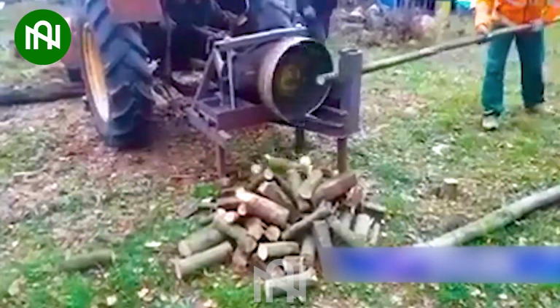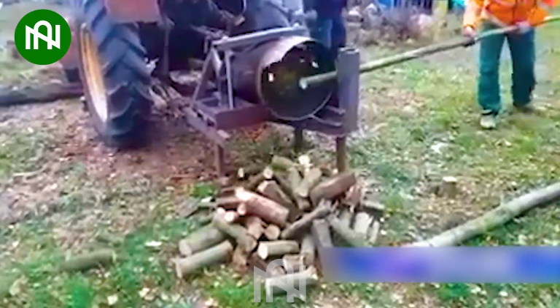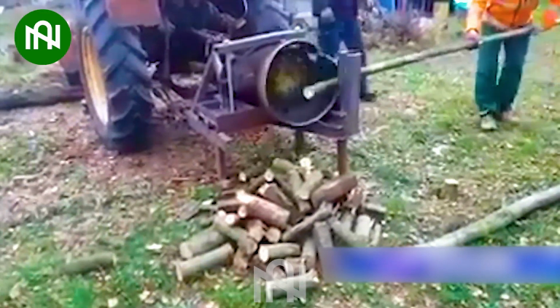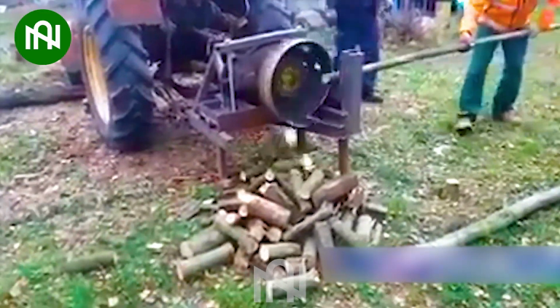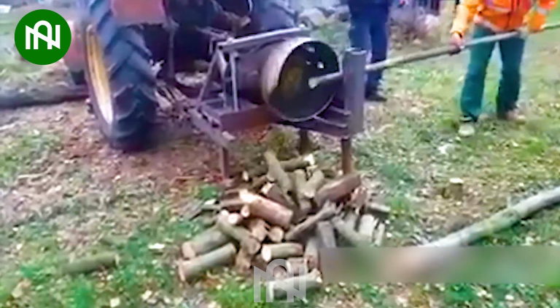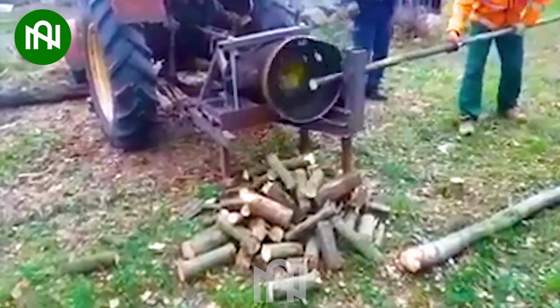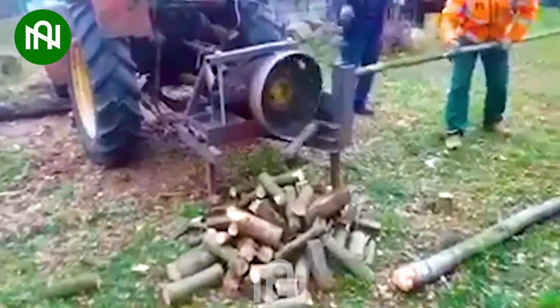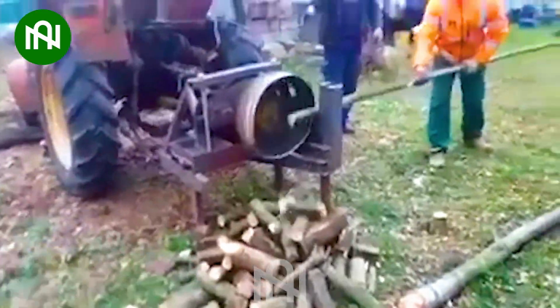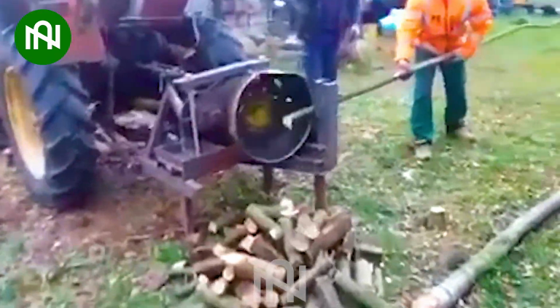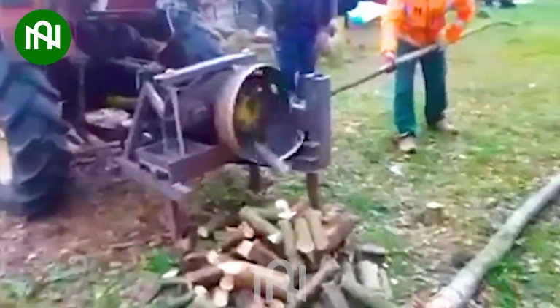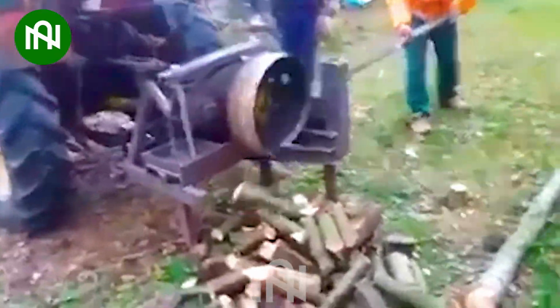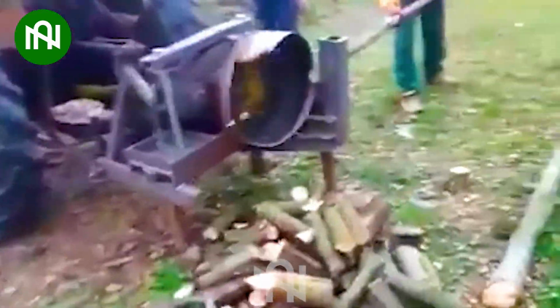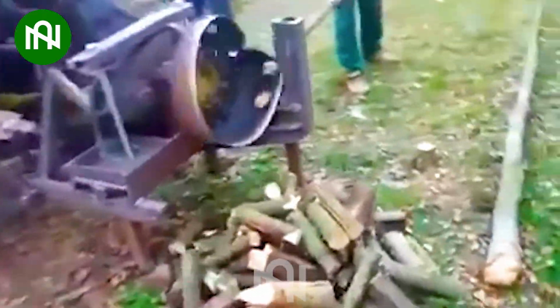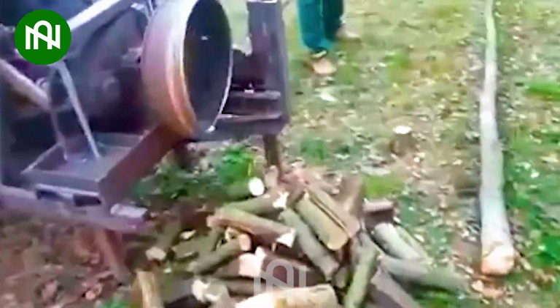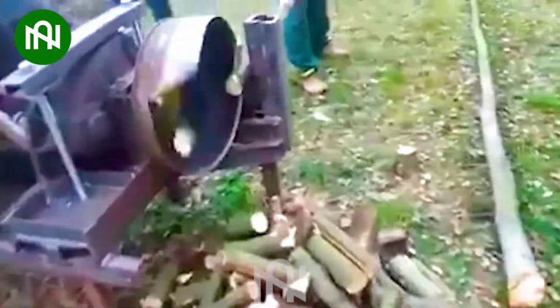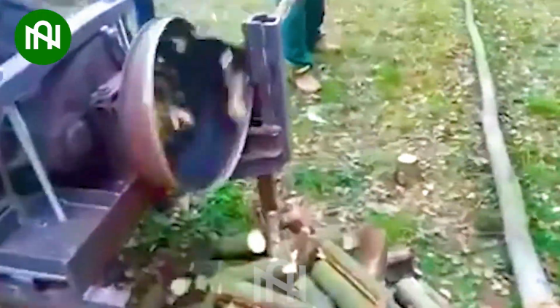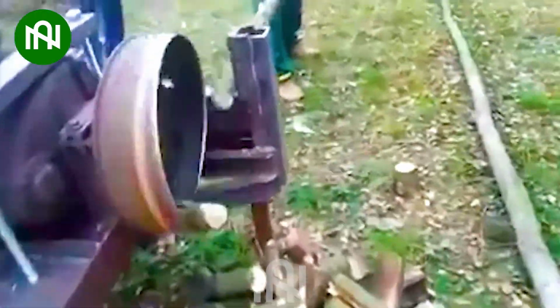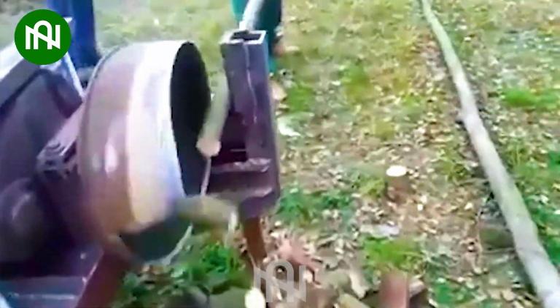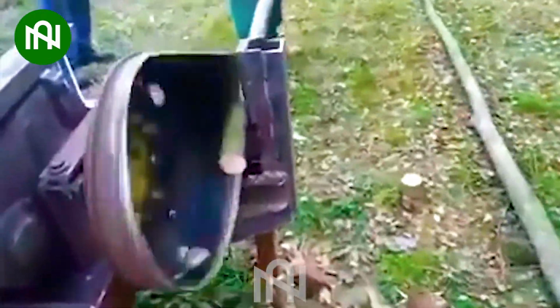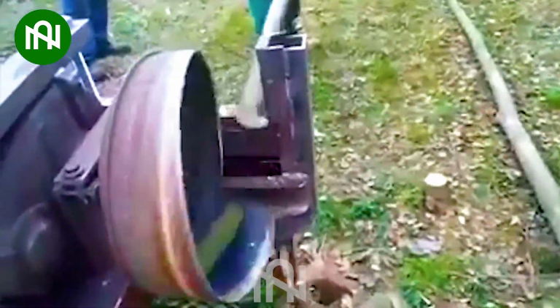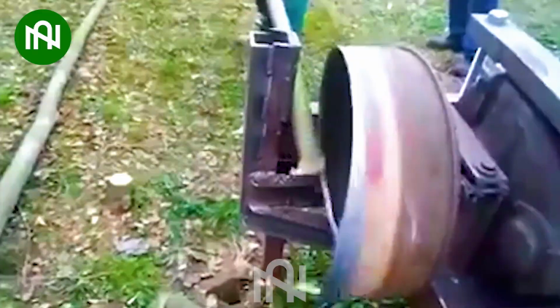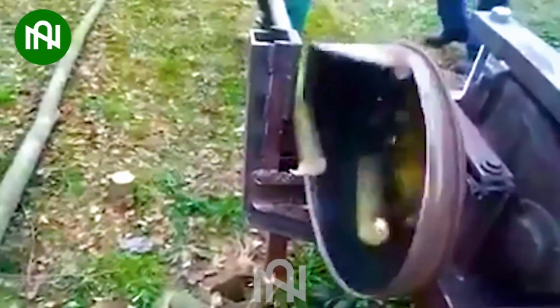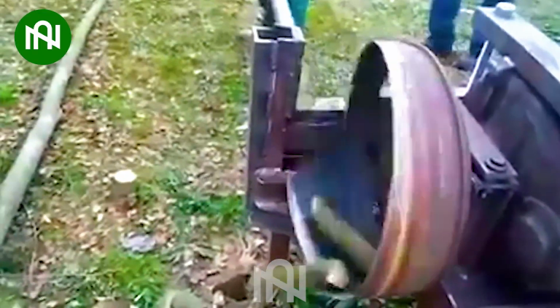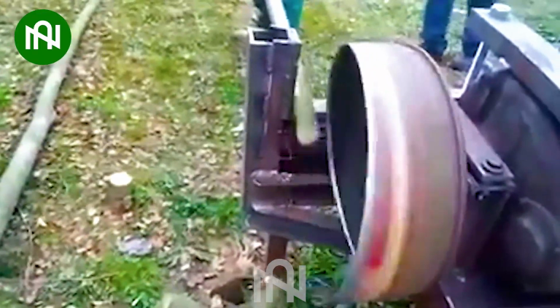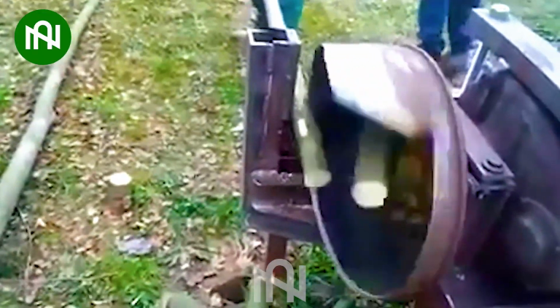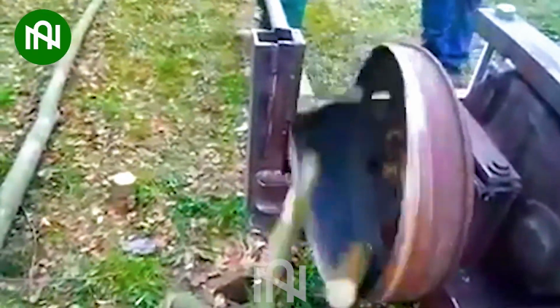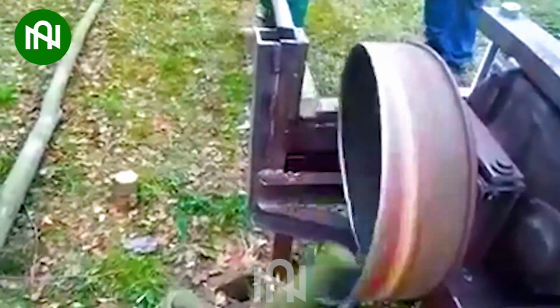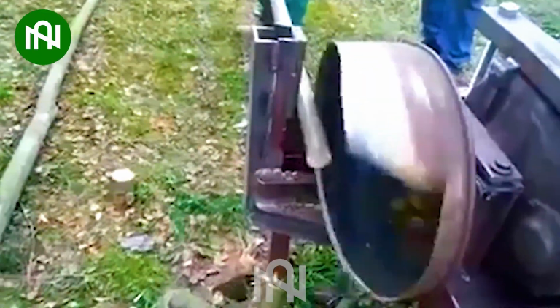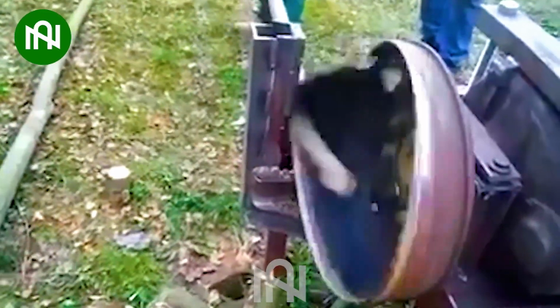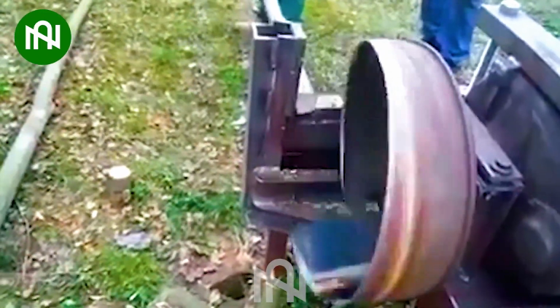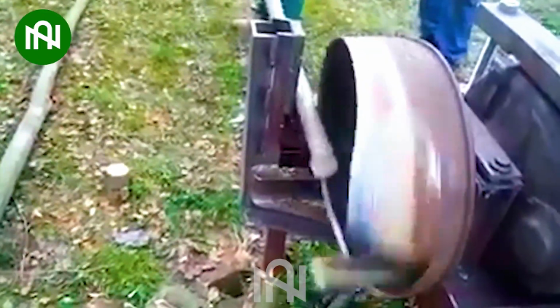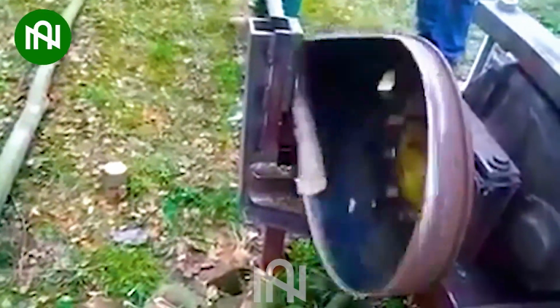This machine can cut a long tree into several short logs in a short amount of time.